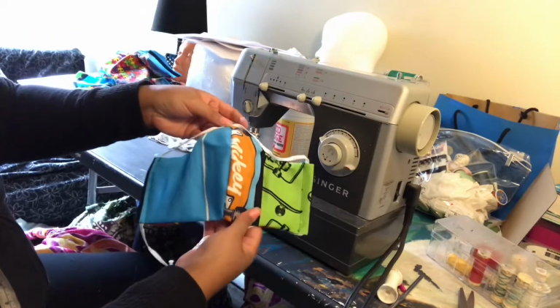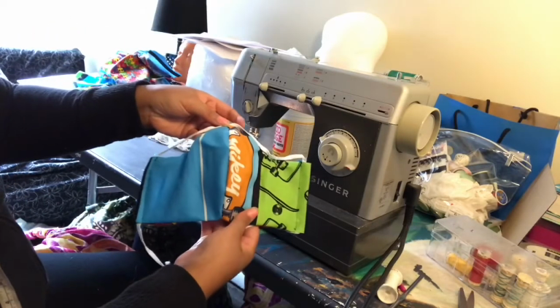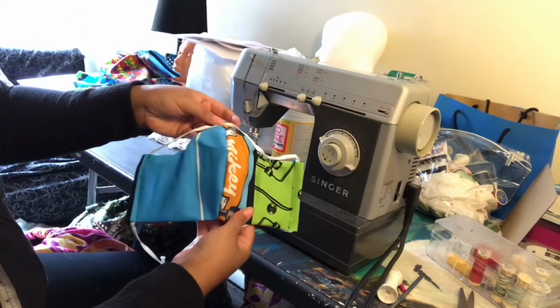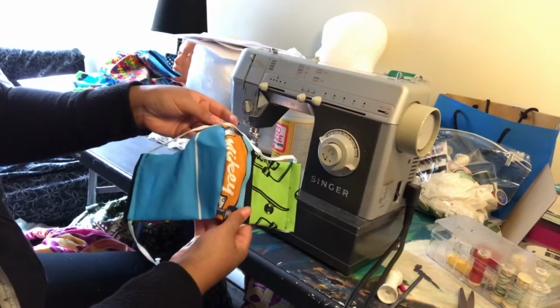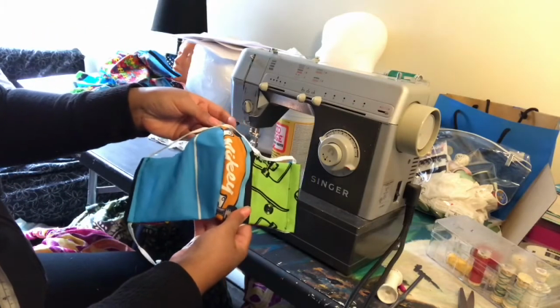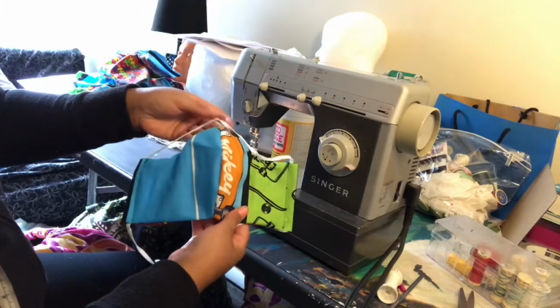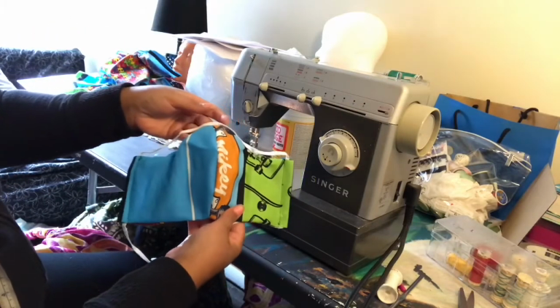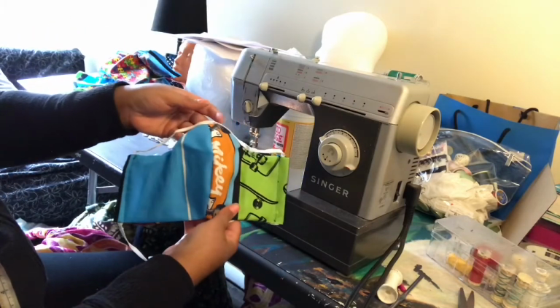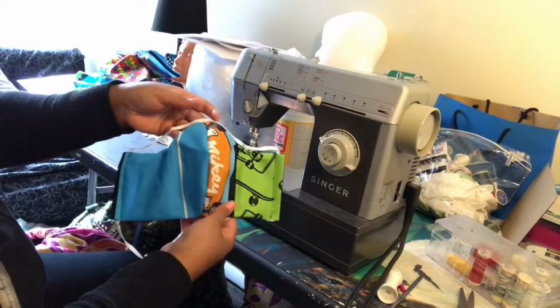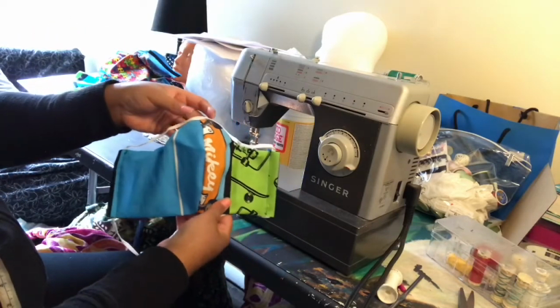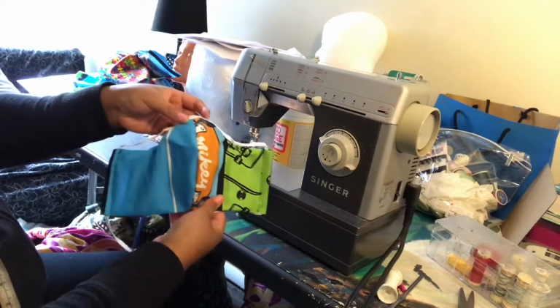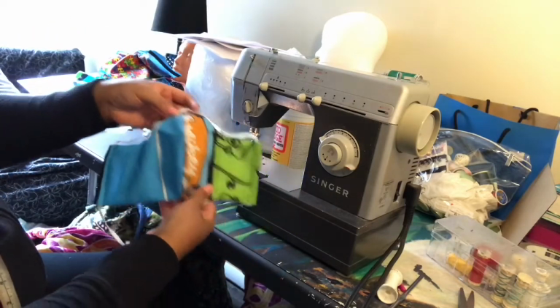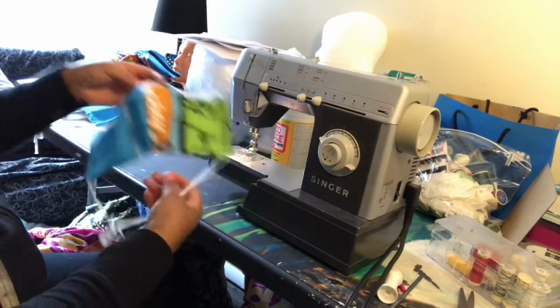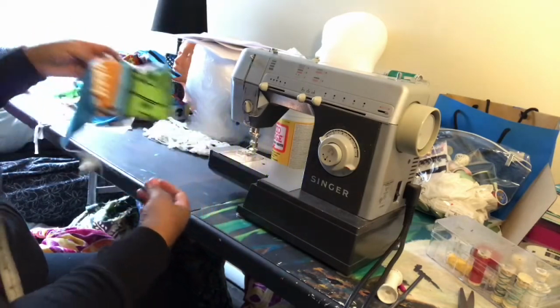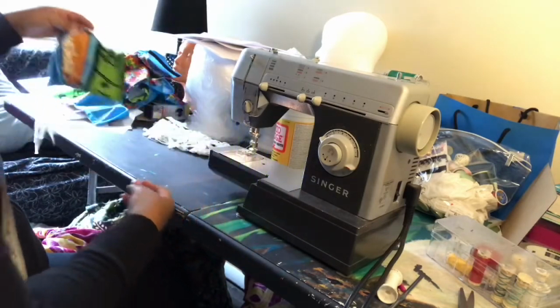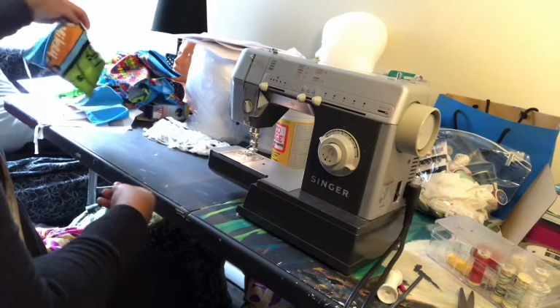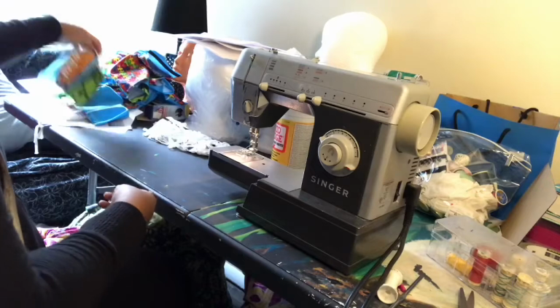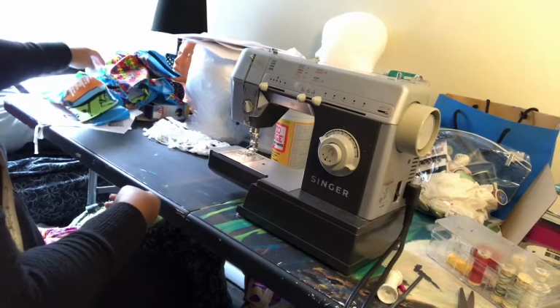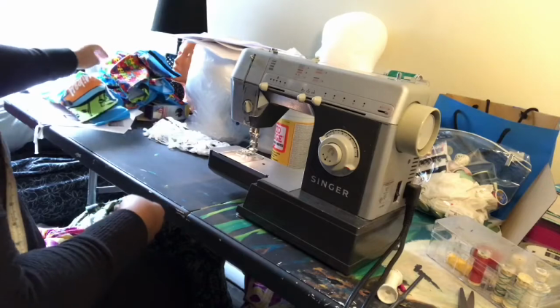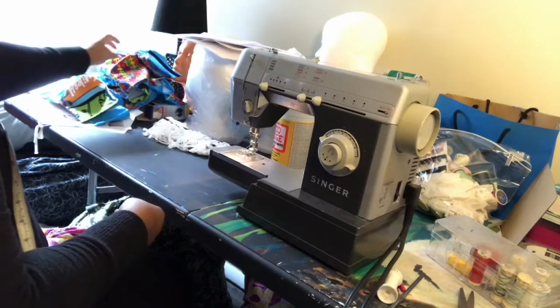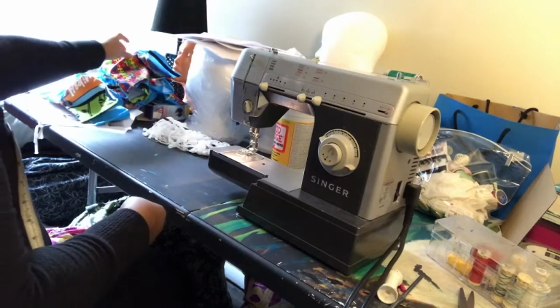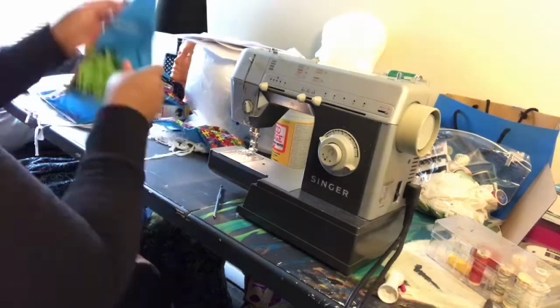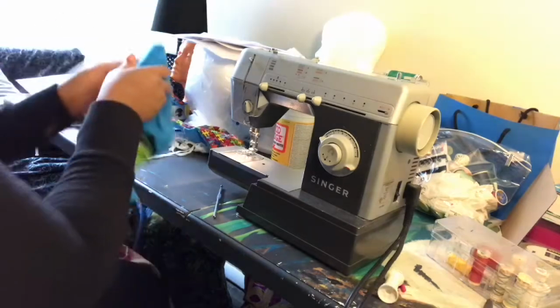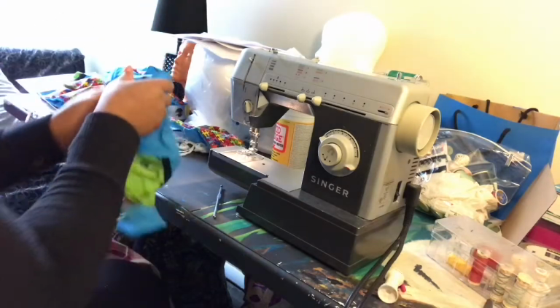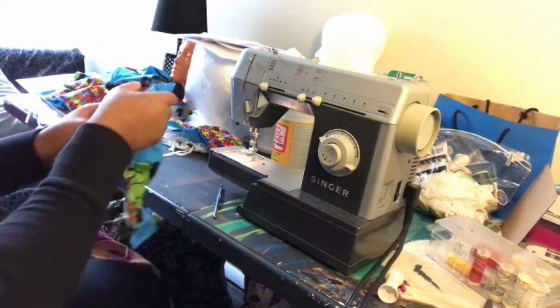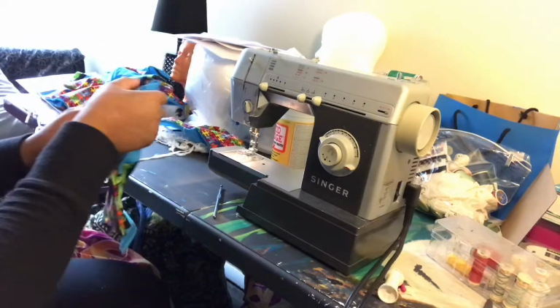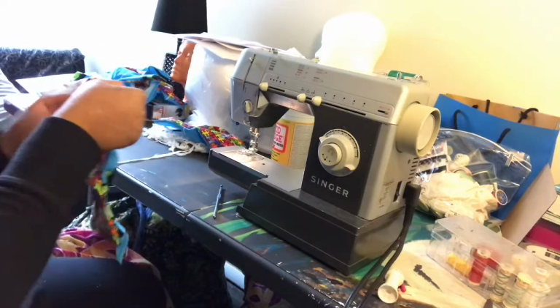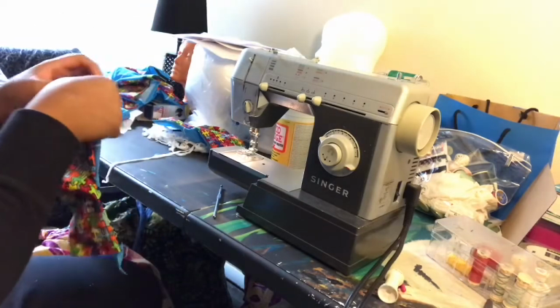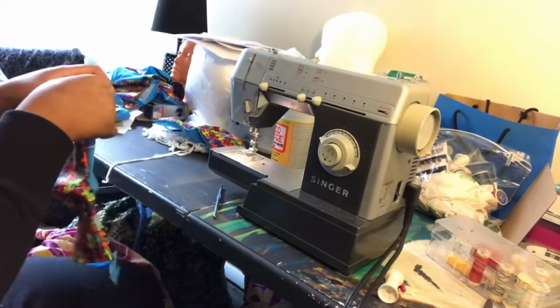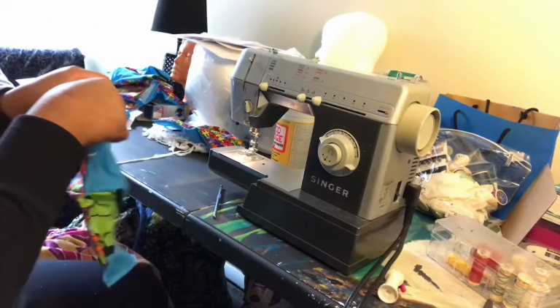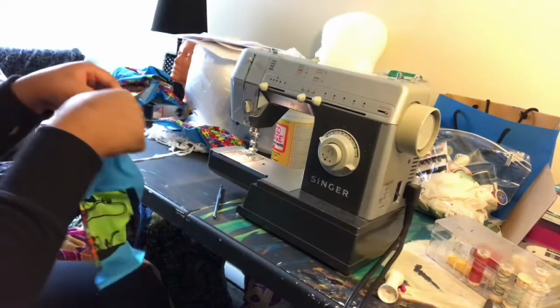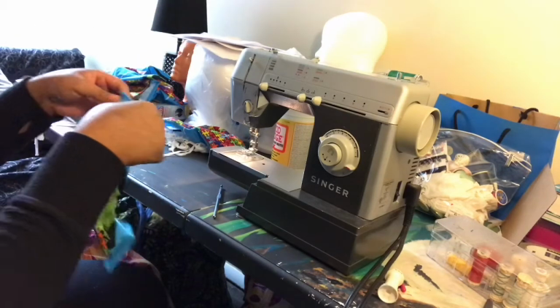There is no need for us to wash the masks. They will be professionally laundered.